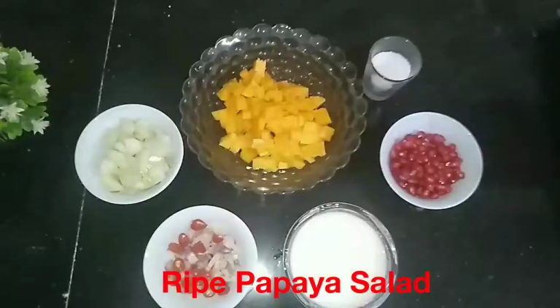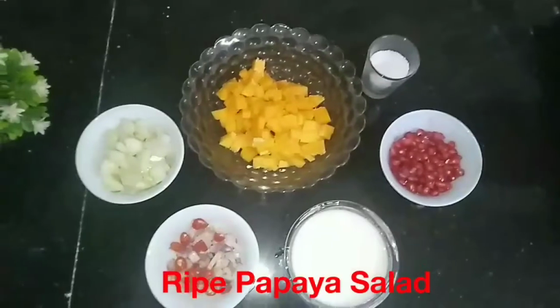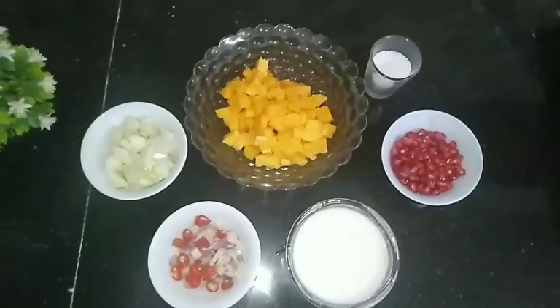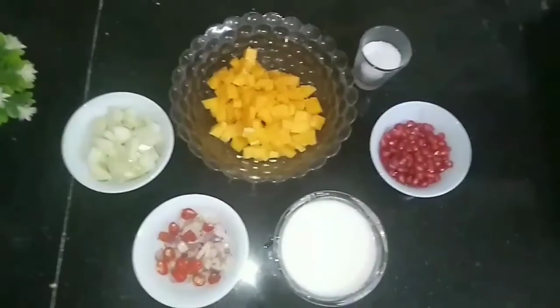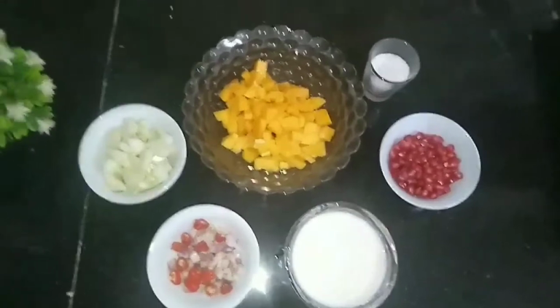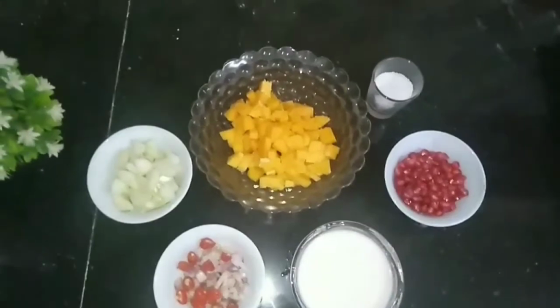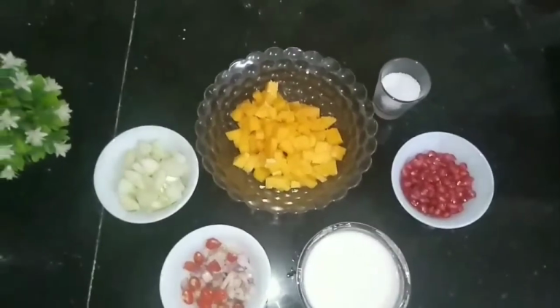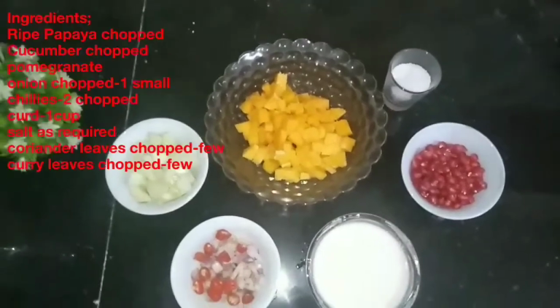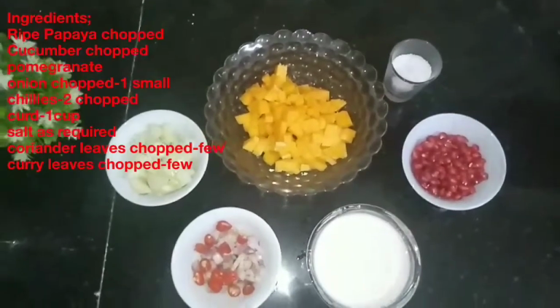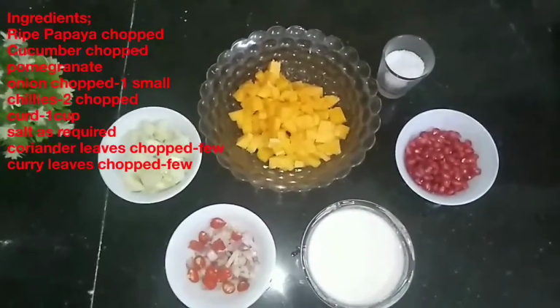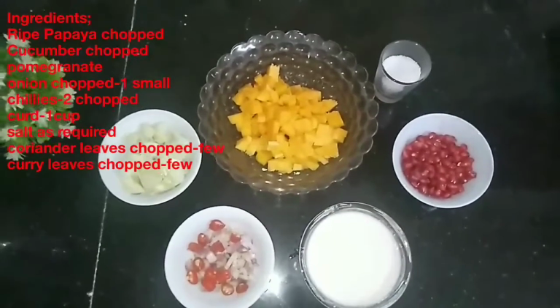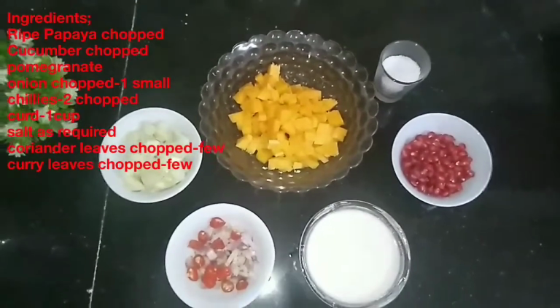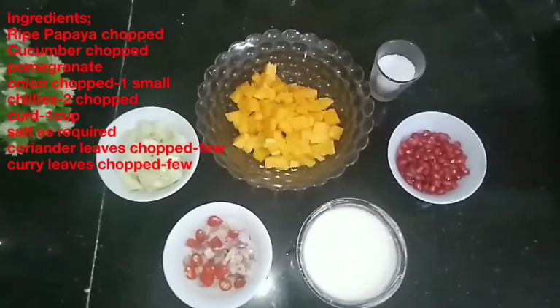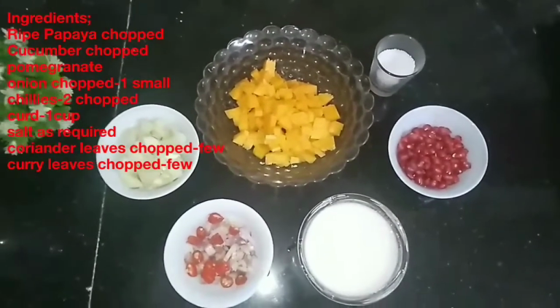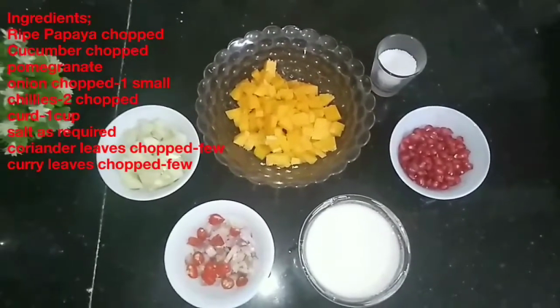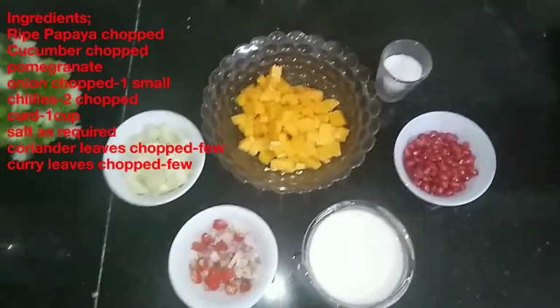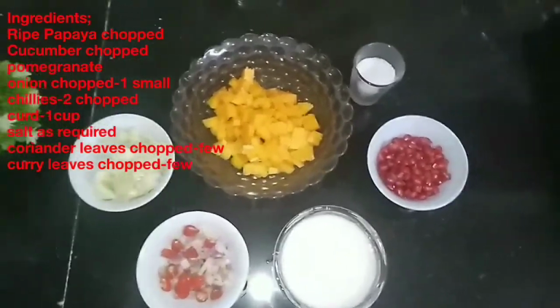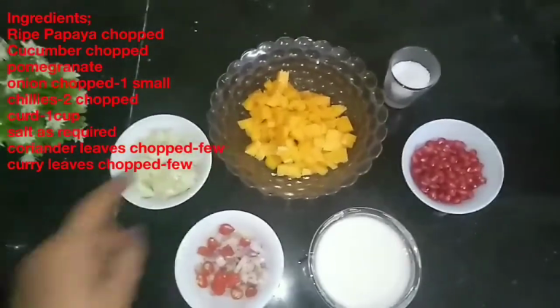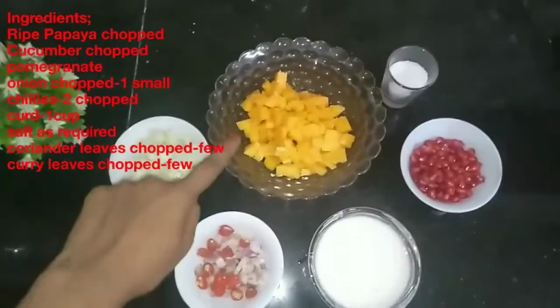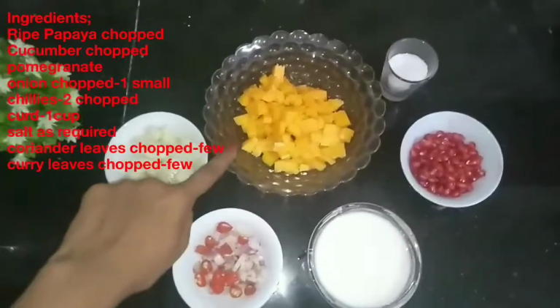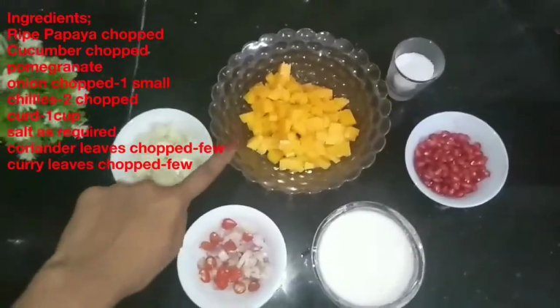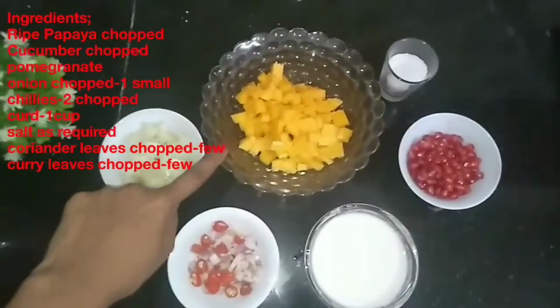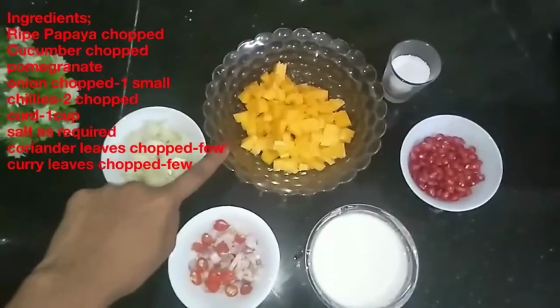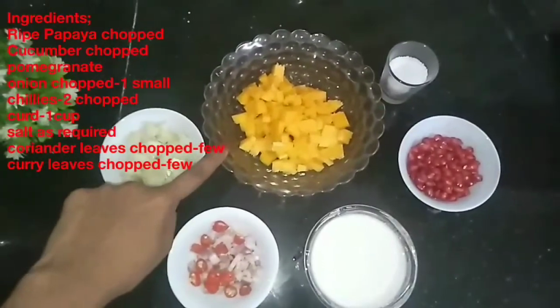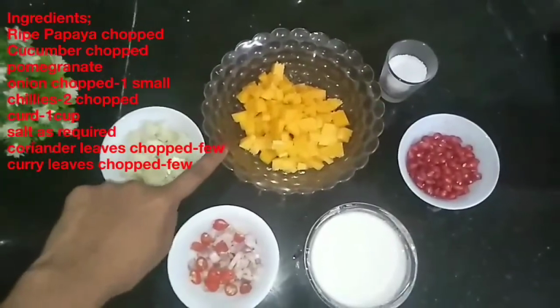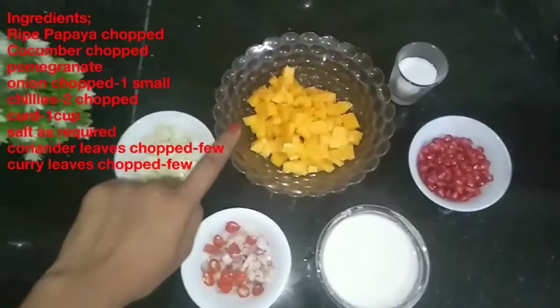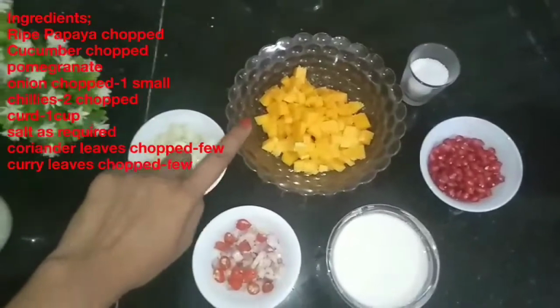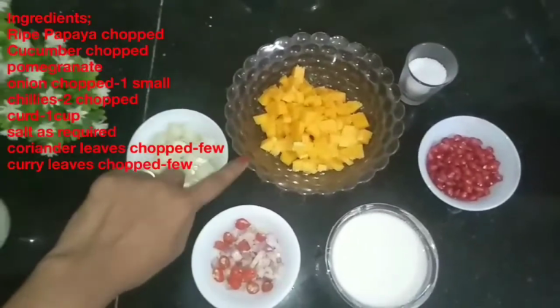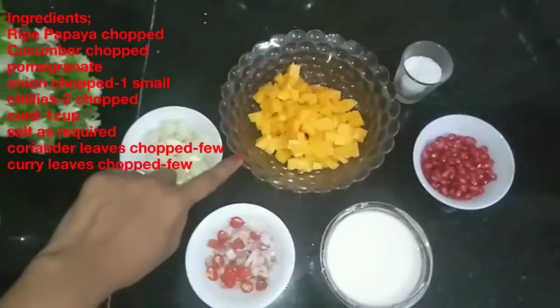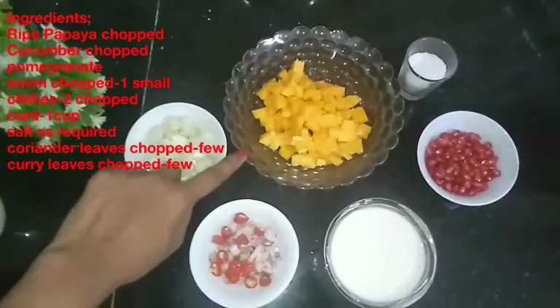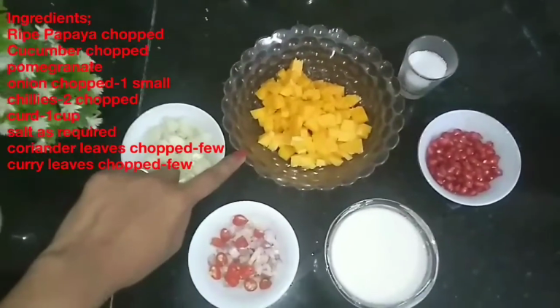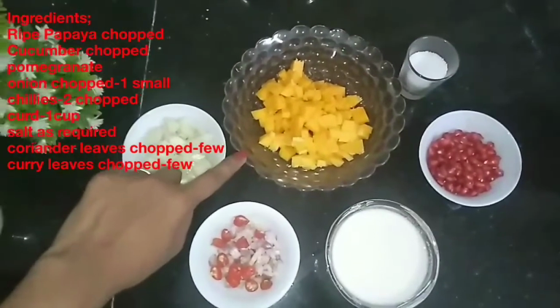Hello, I am here with a papaya salad. I am eating a papaya salad. I am taking a few ingredients.